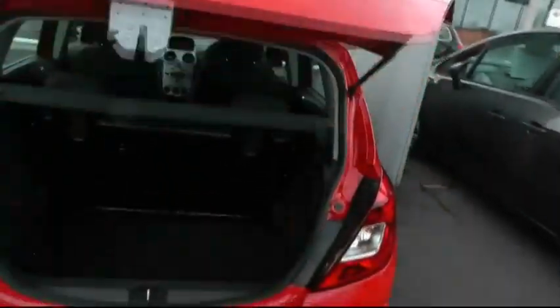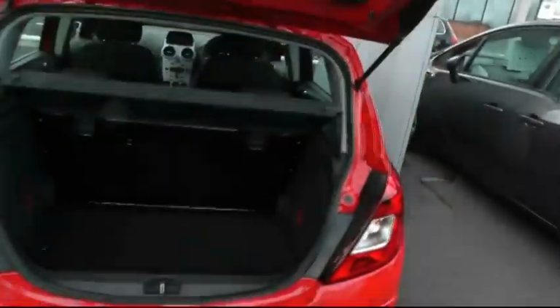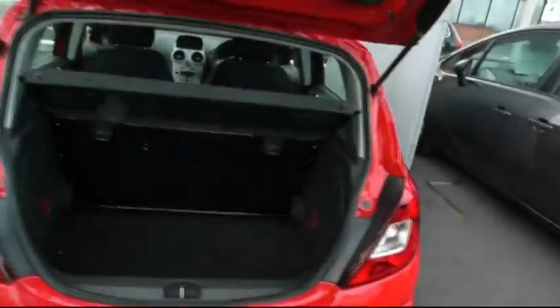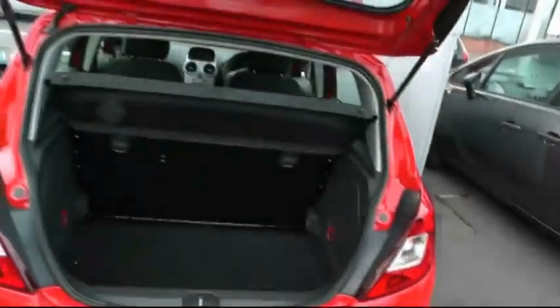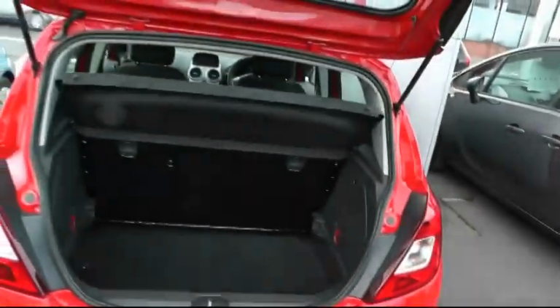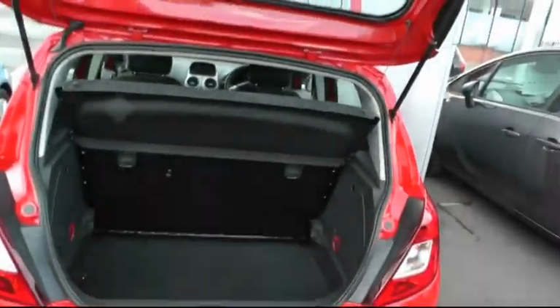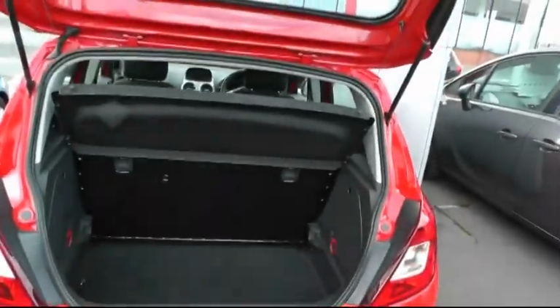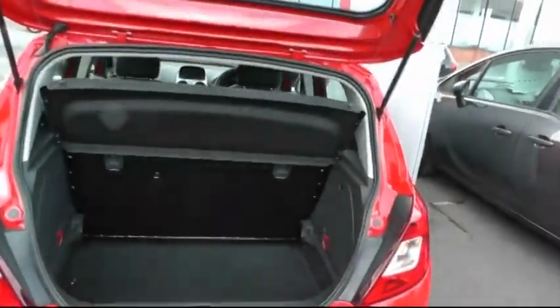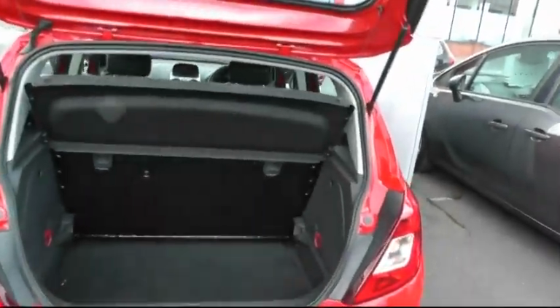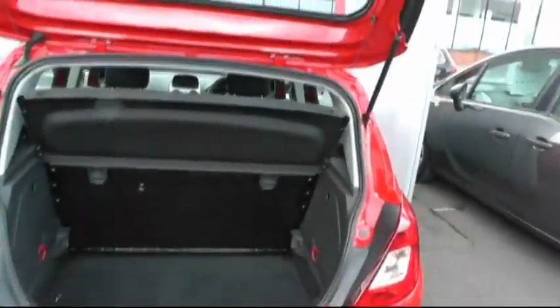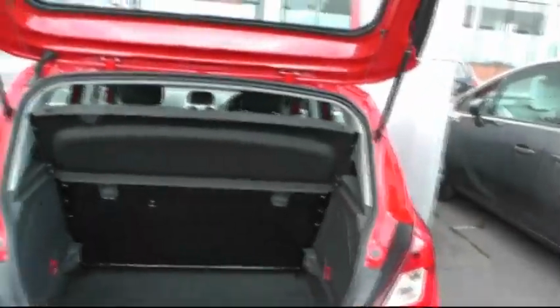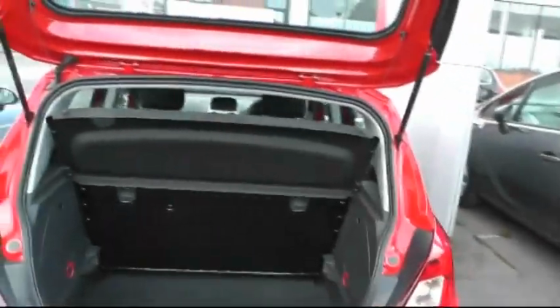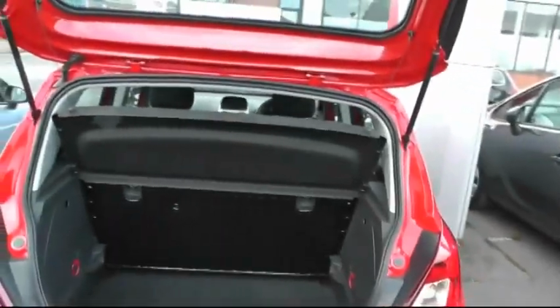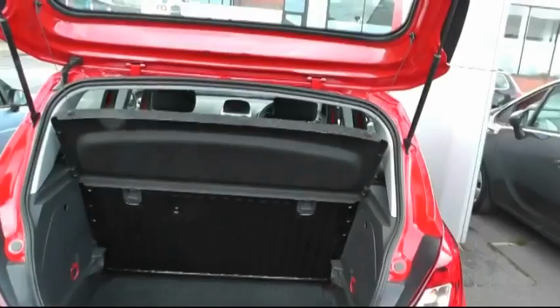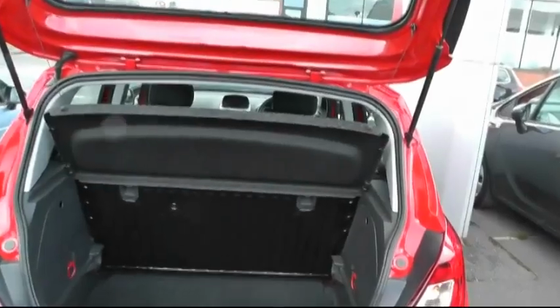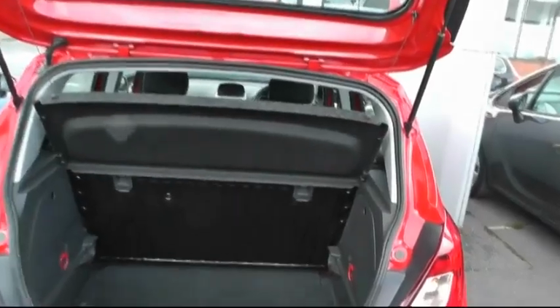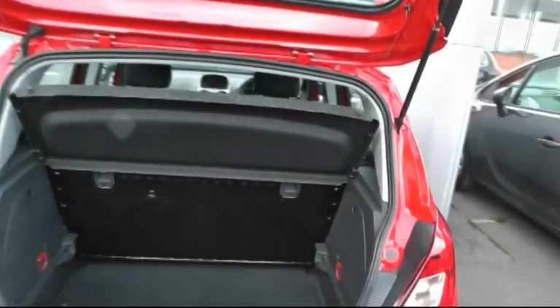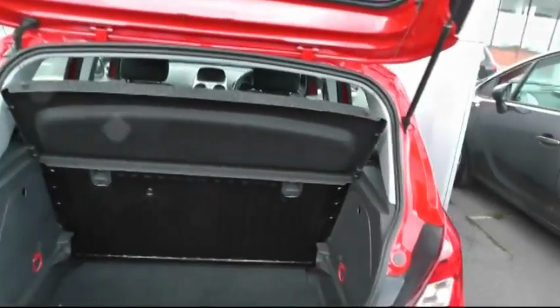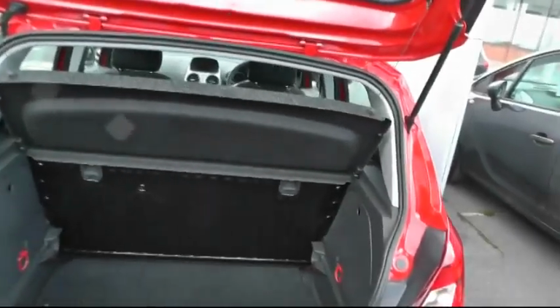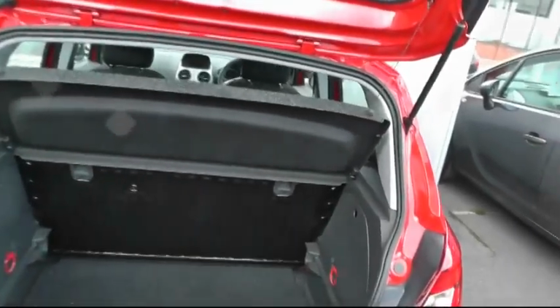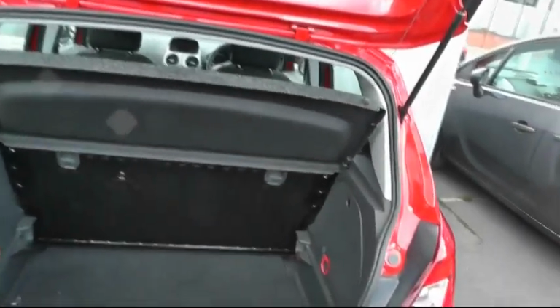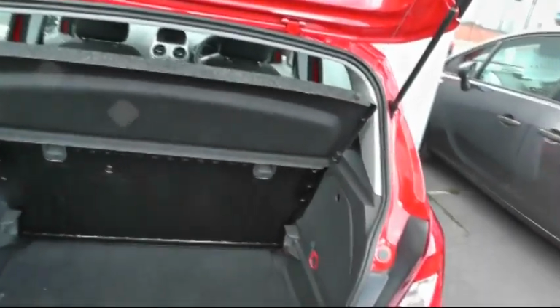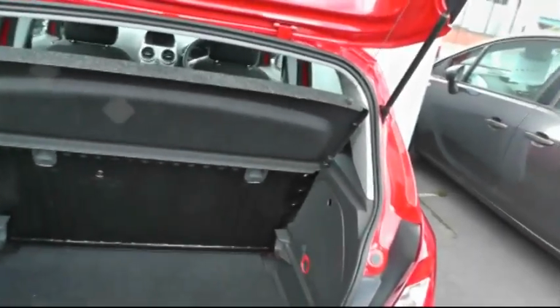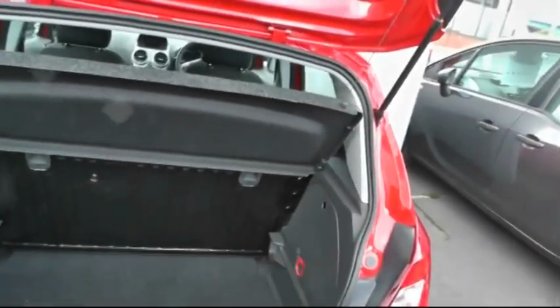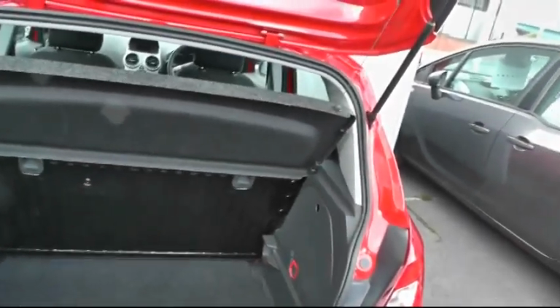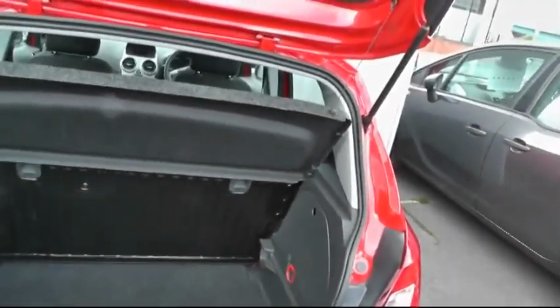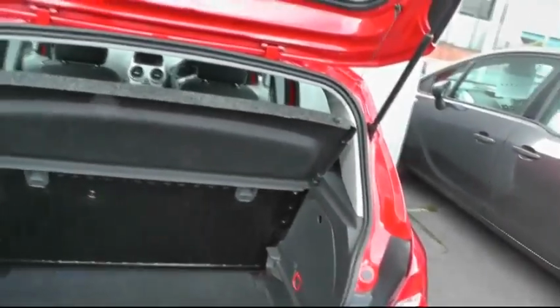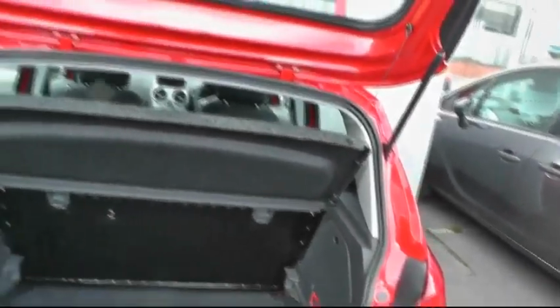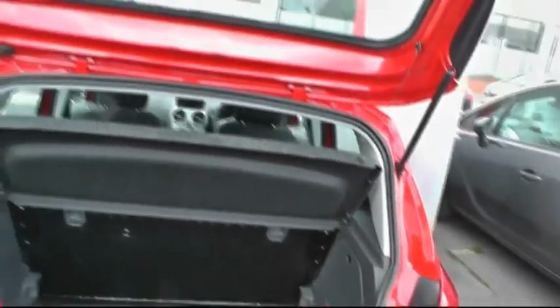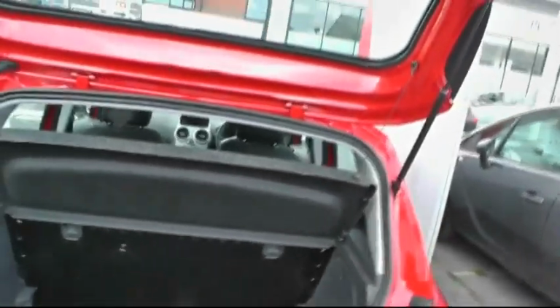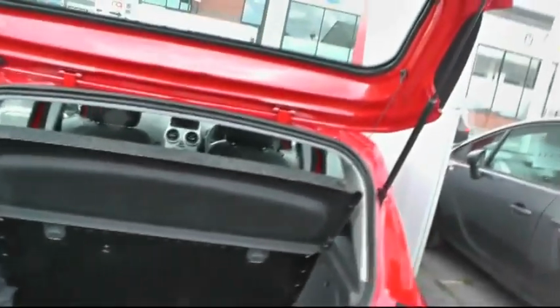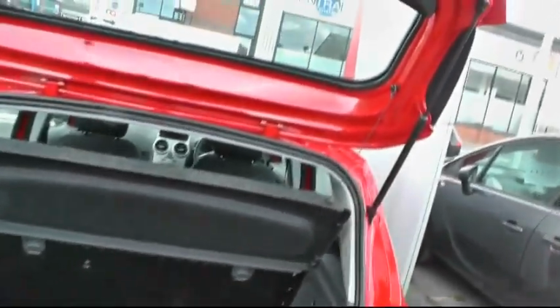The vehicle has ample boot space with rear folding seats. It also comes with an inflation kit.